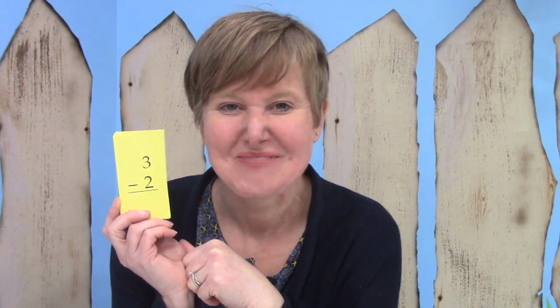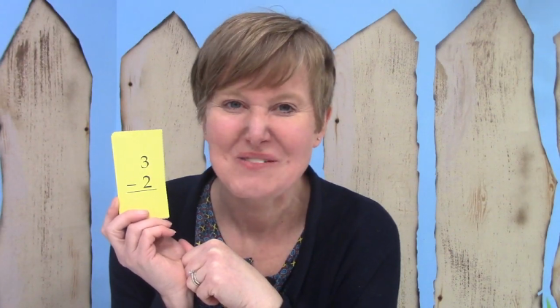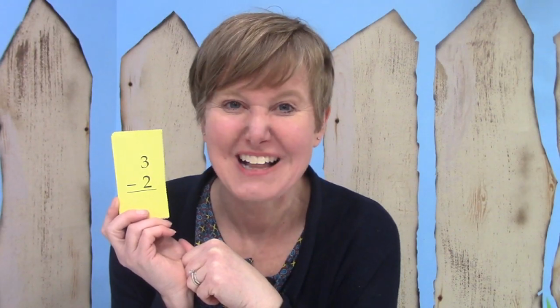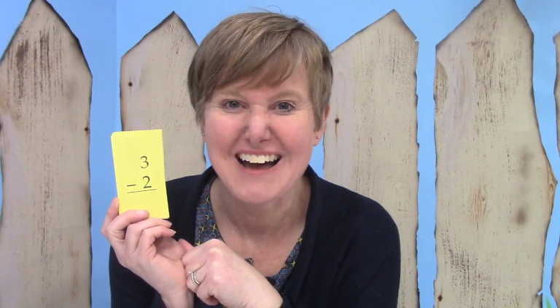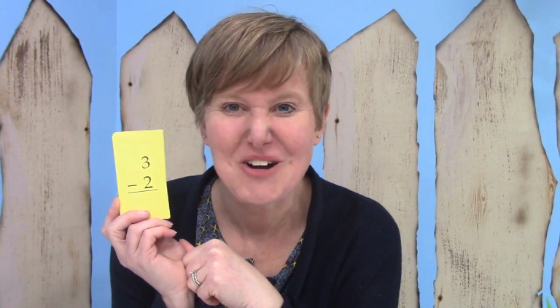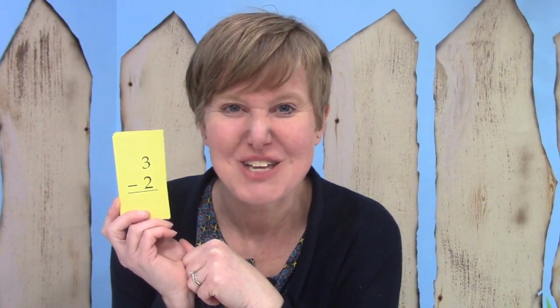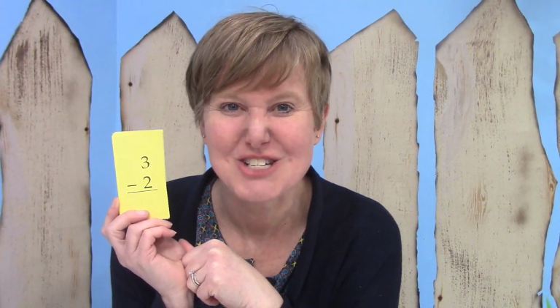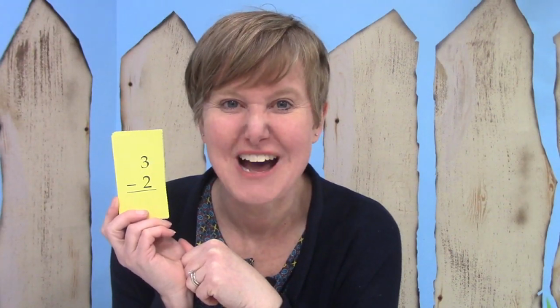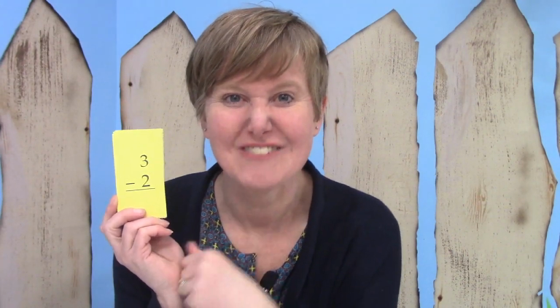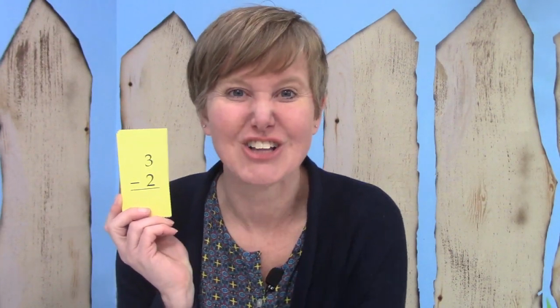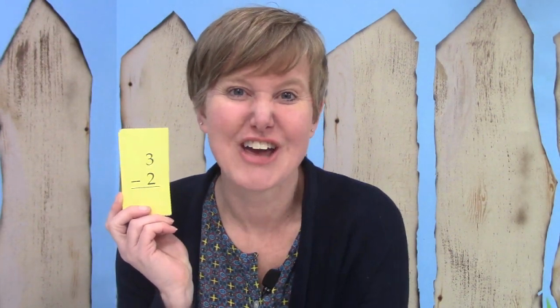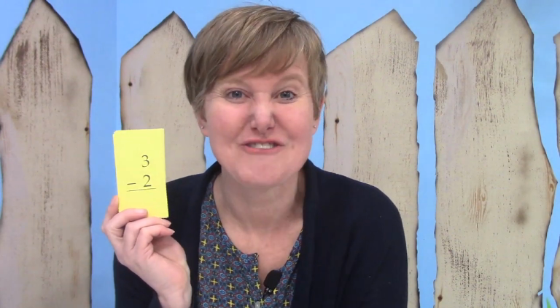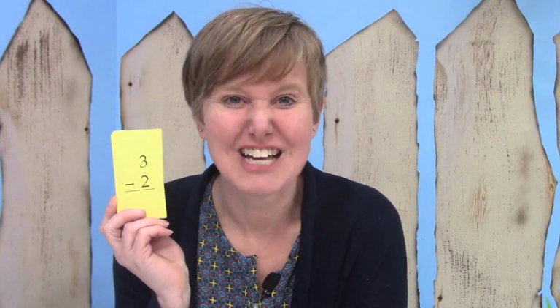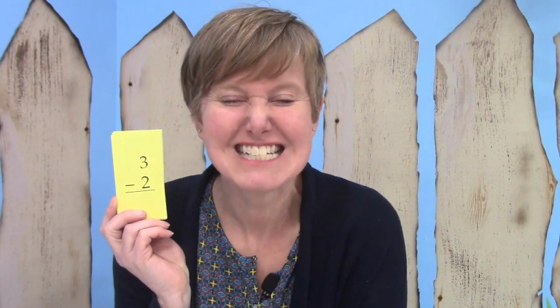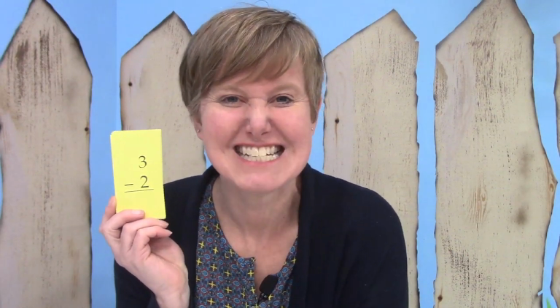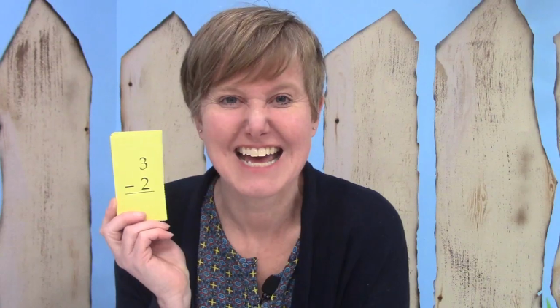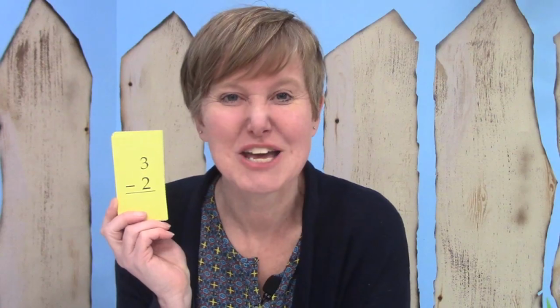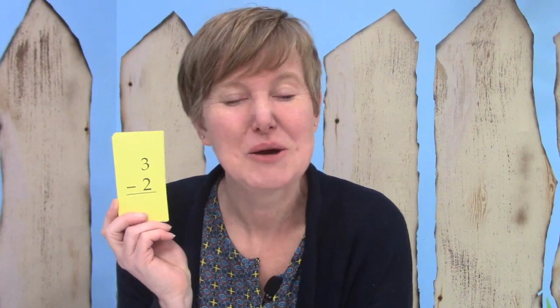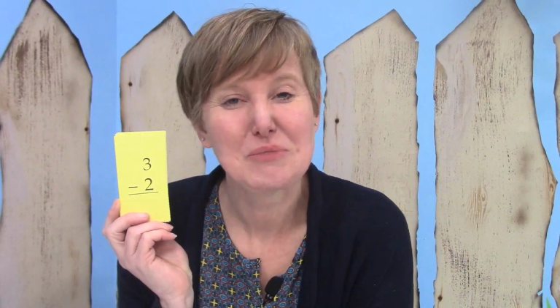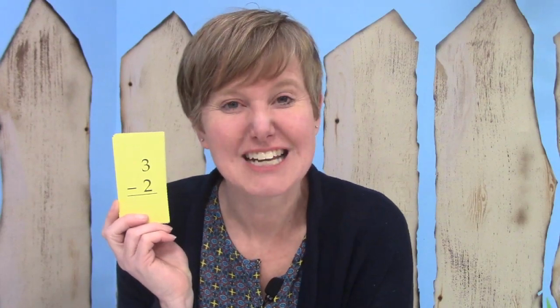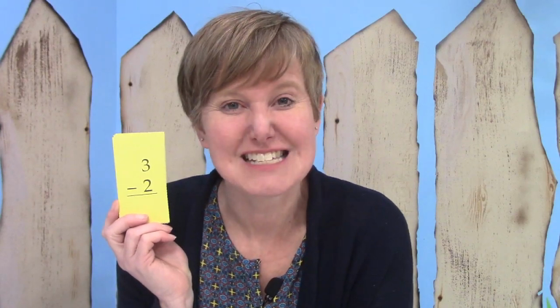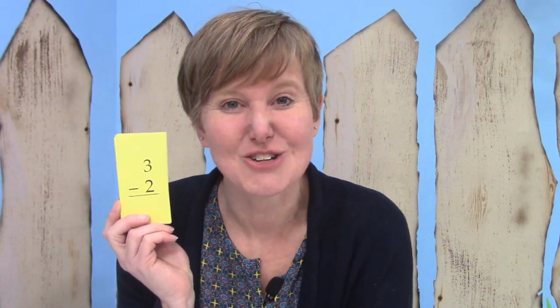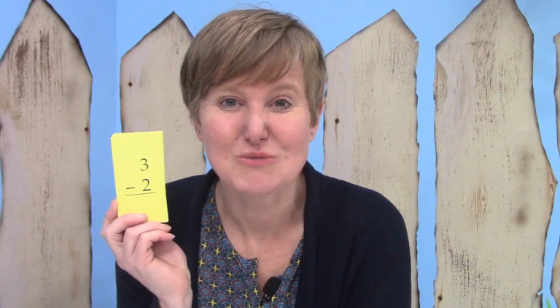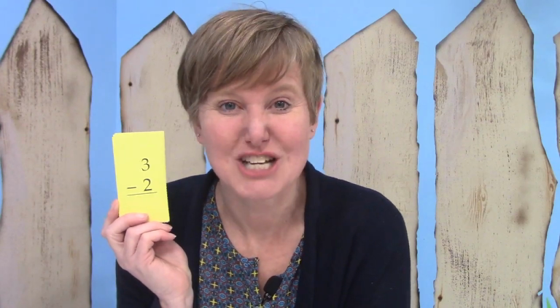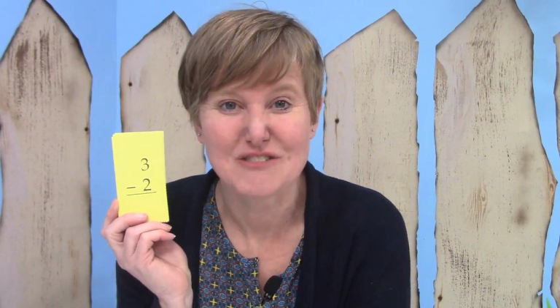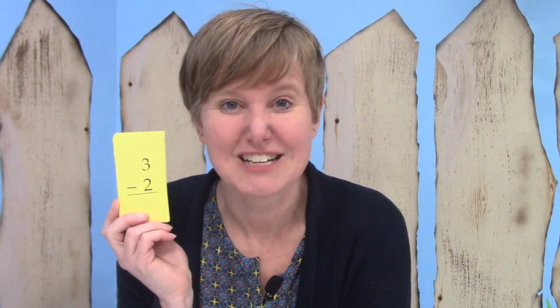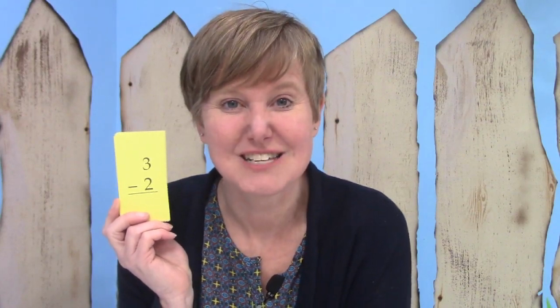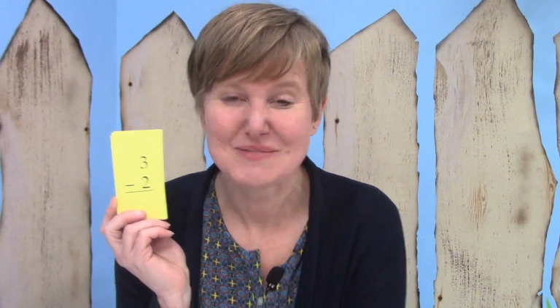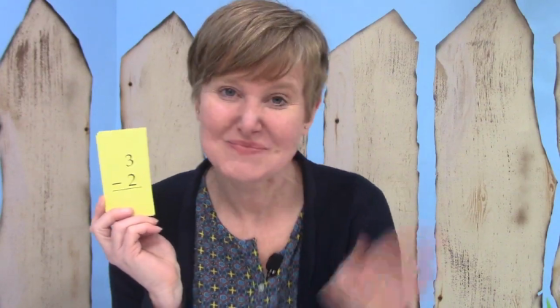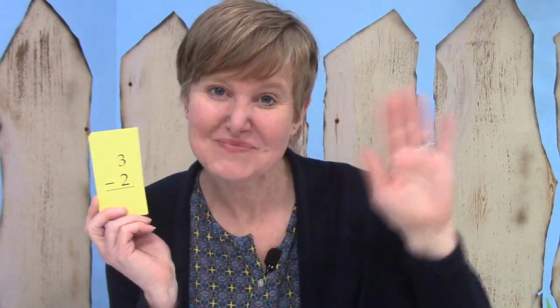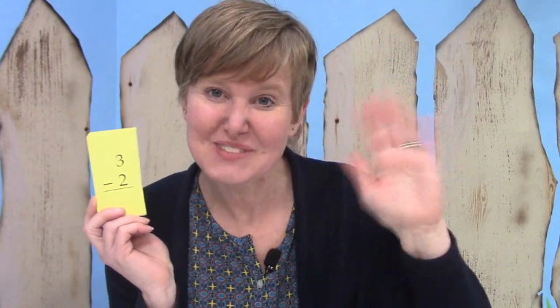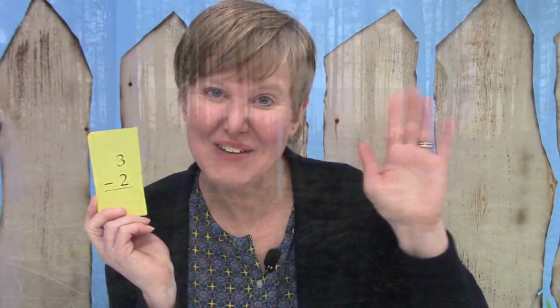Well, I hope that you have a lot of fun today practicing your subtraction facts. Goodbye!